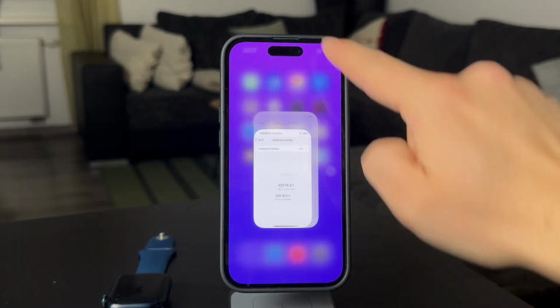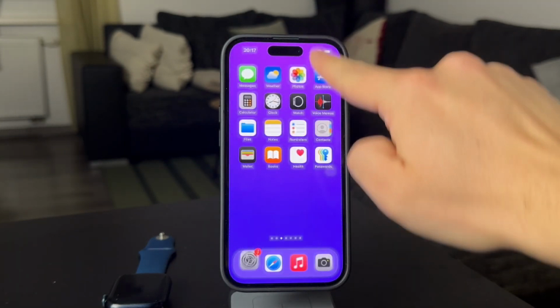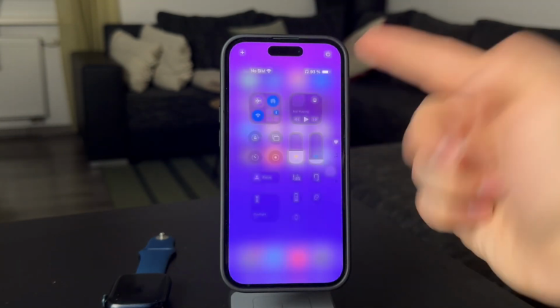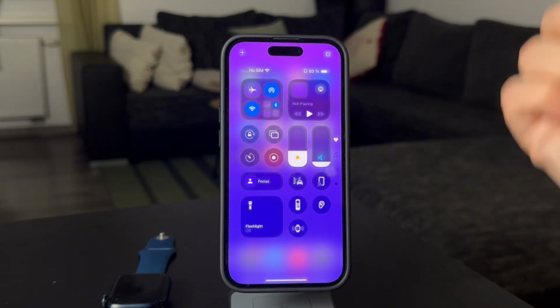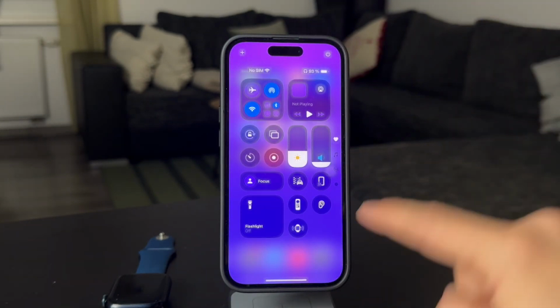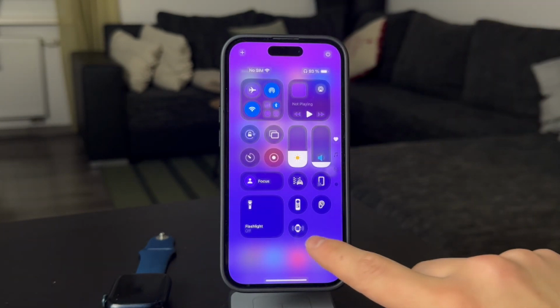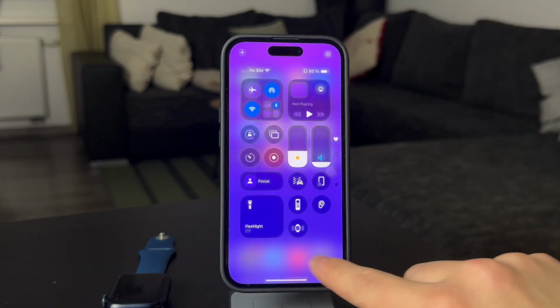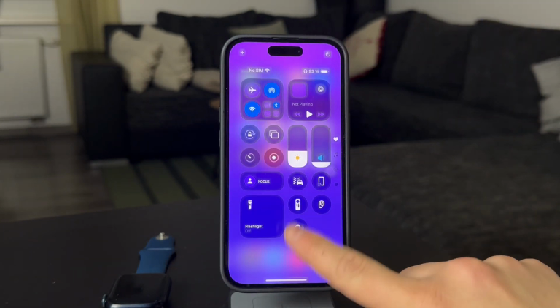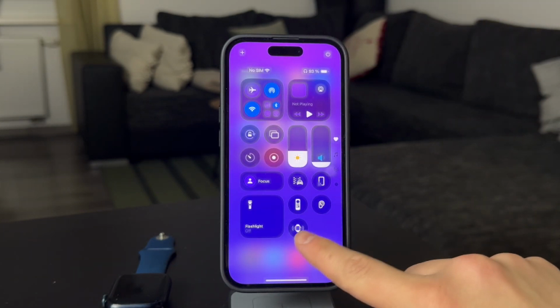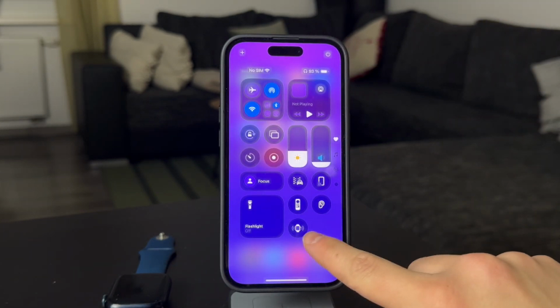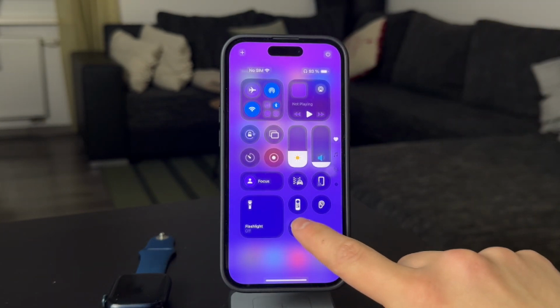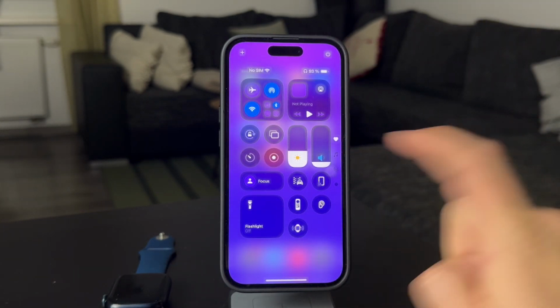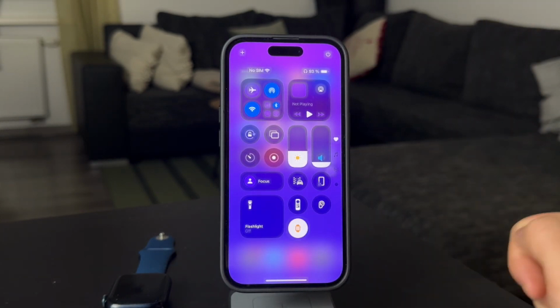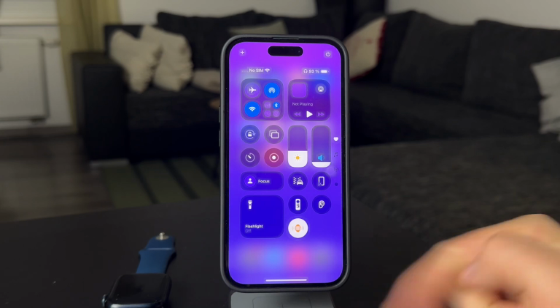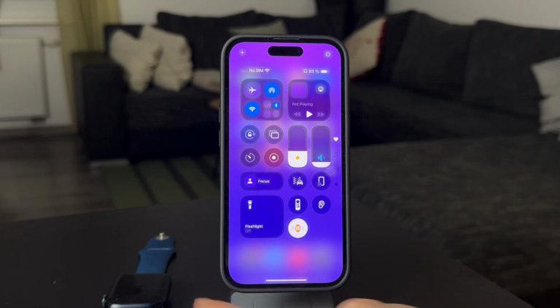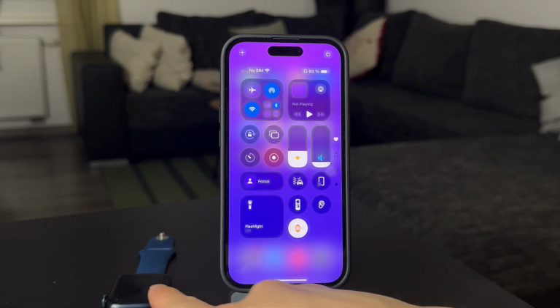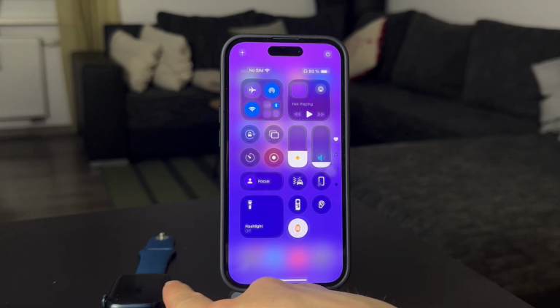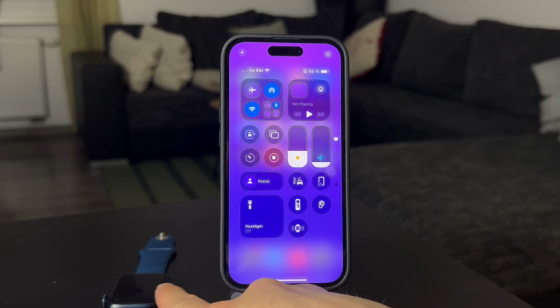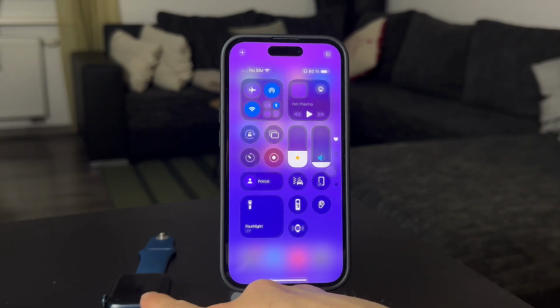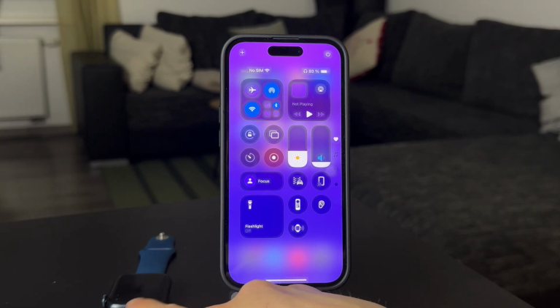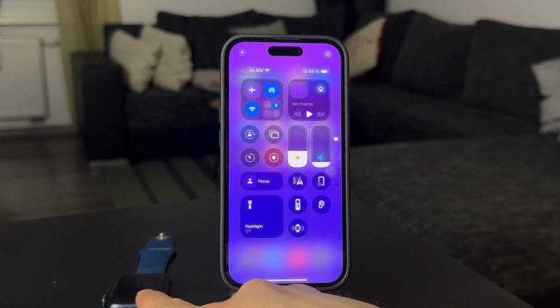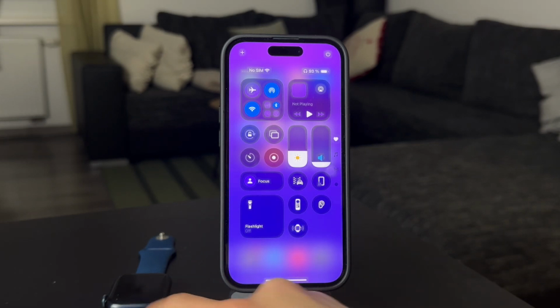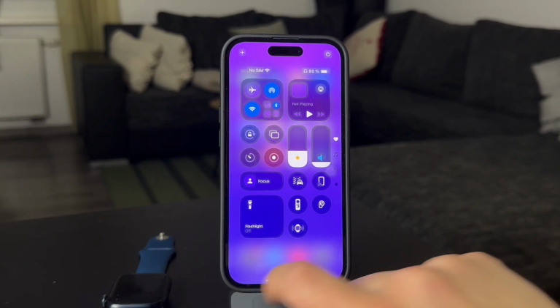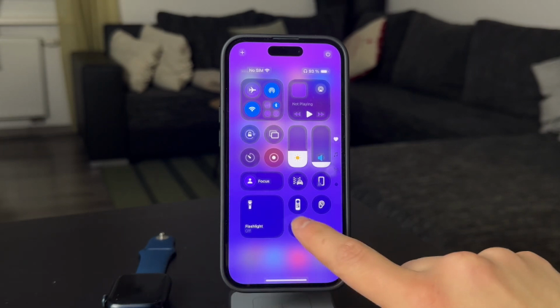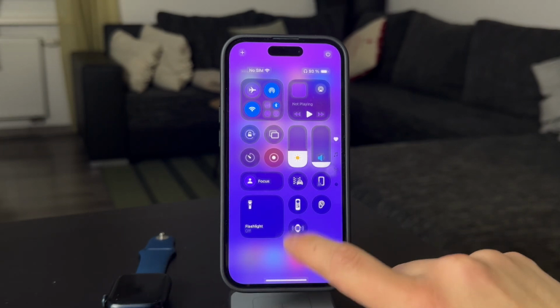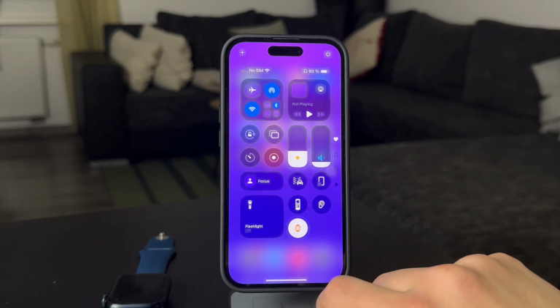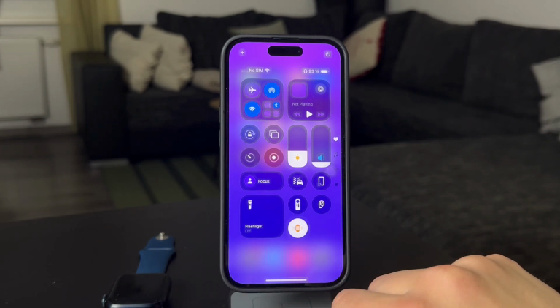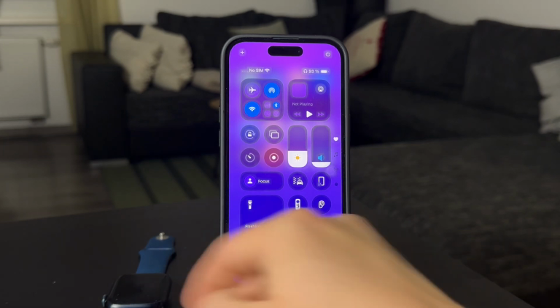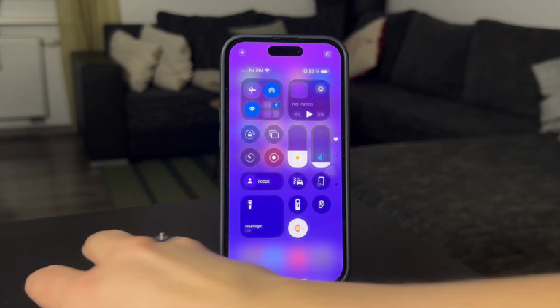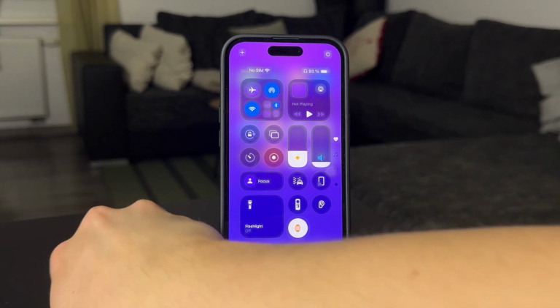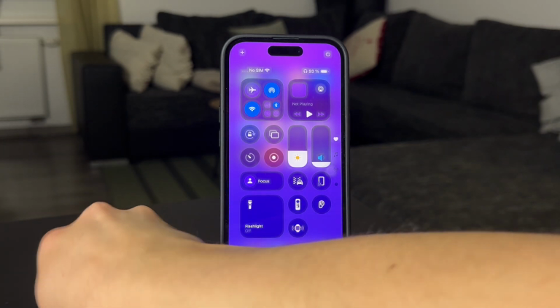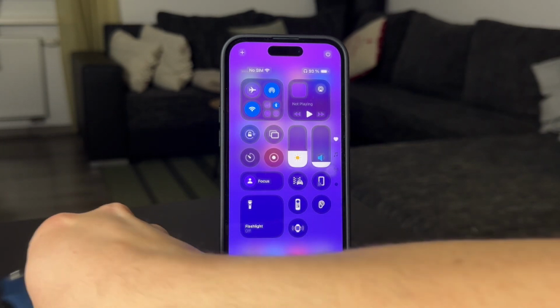So now whenever you can't find your watch, you can just tap this button and you'll be able to directly ping the watch.